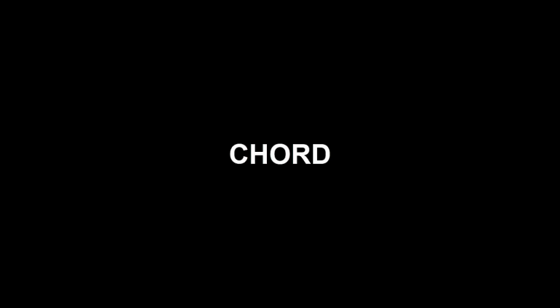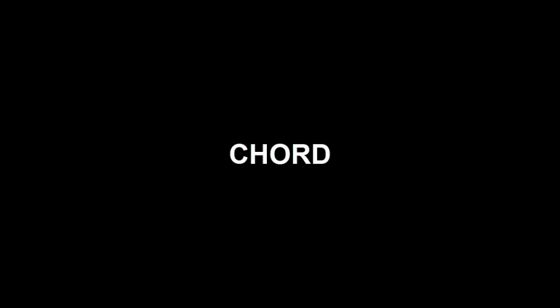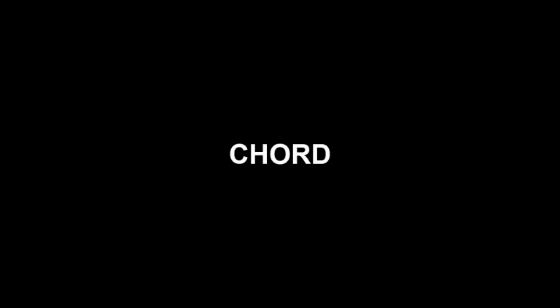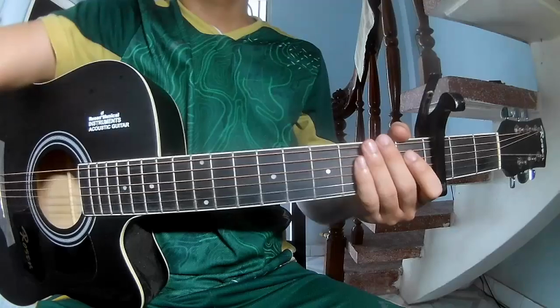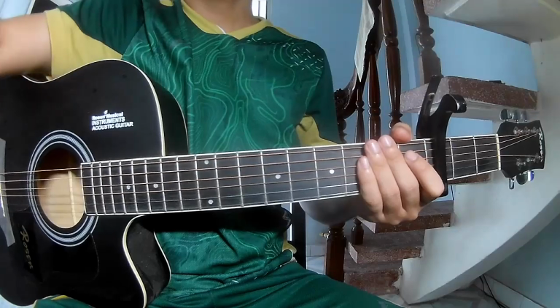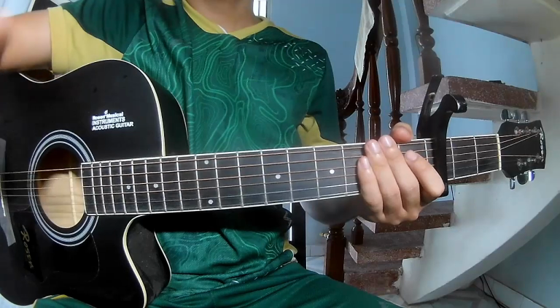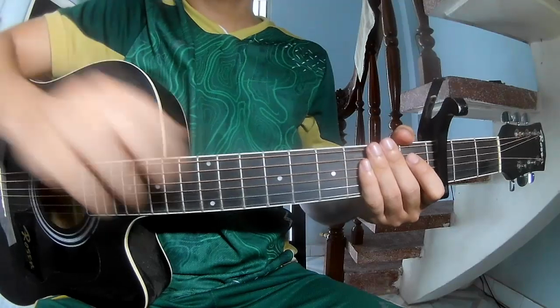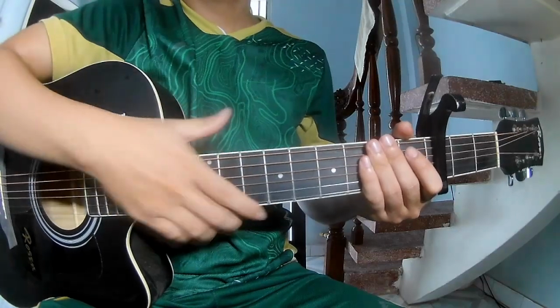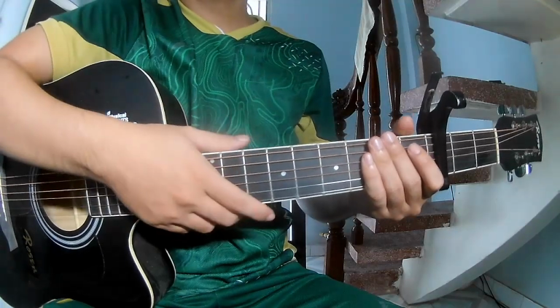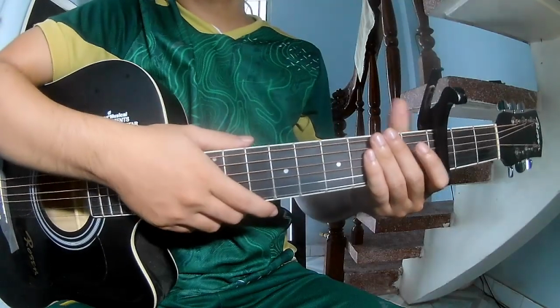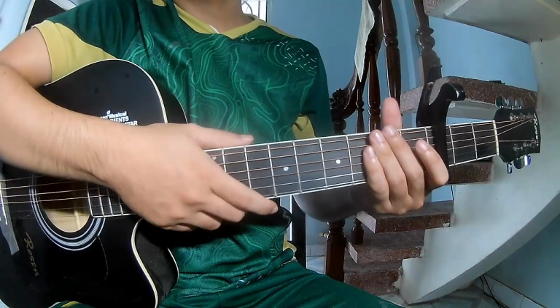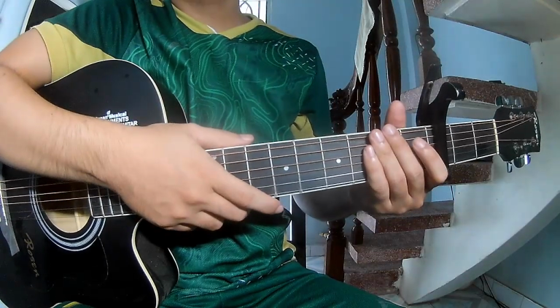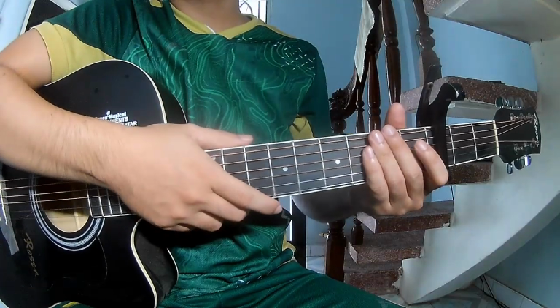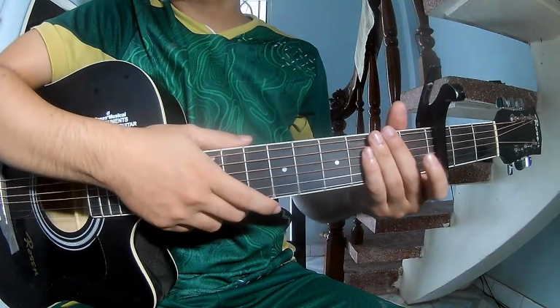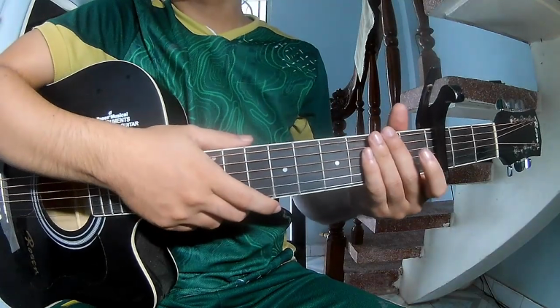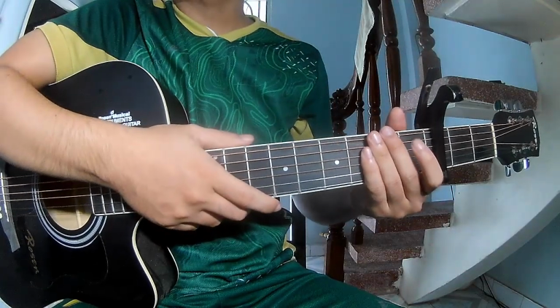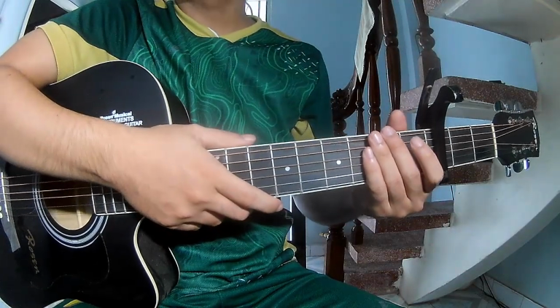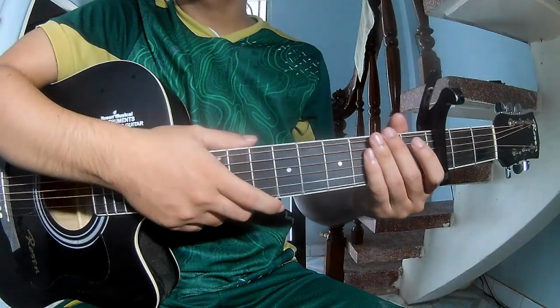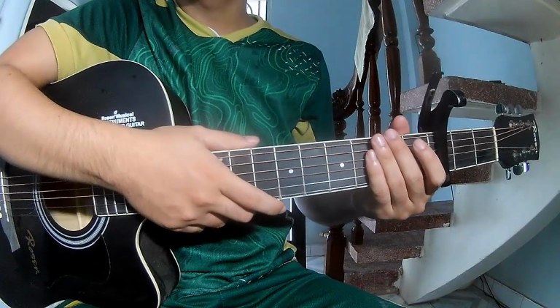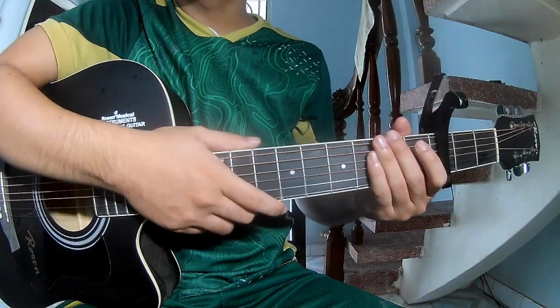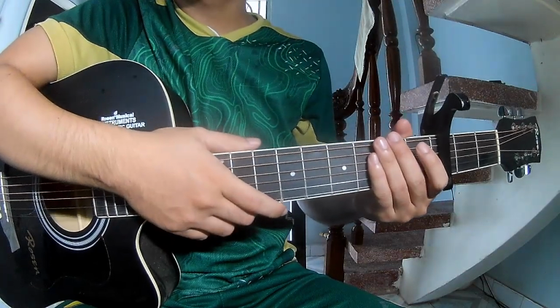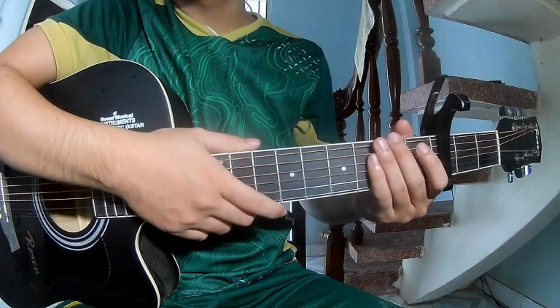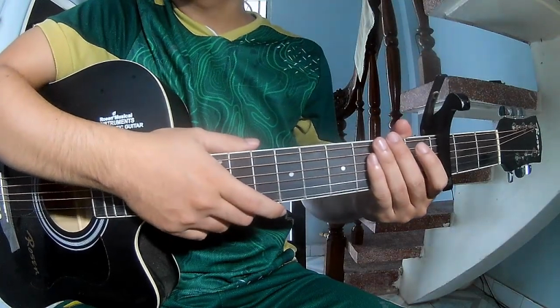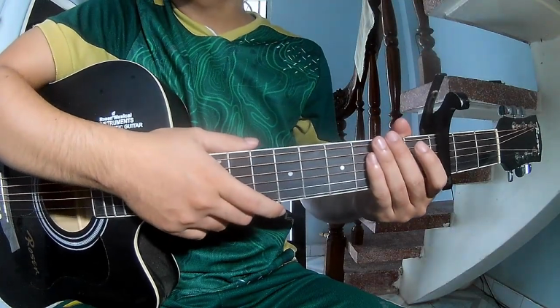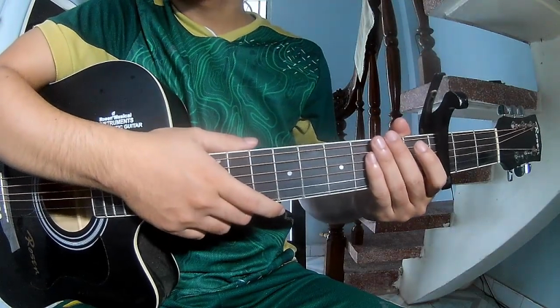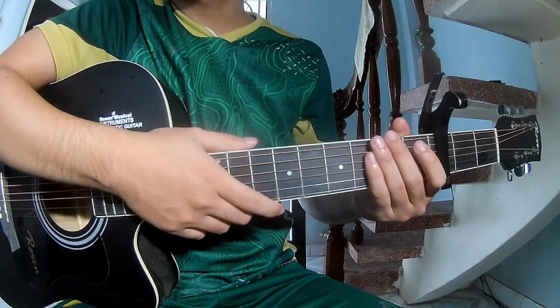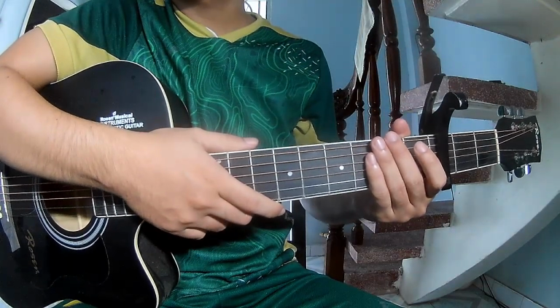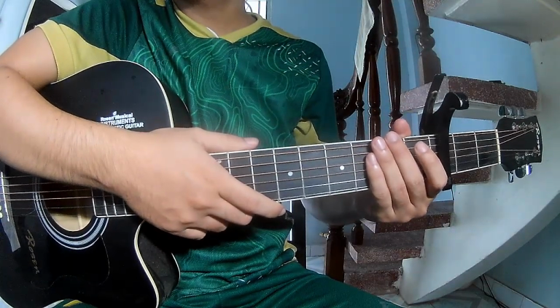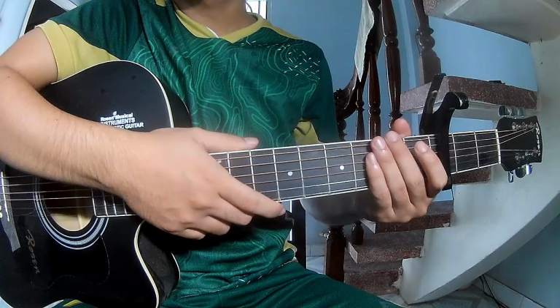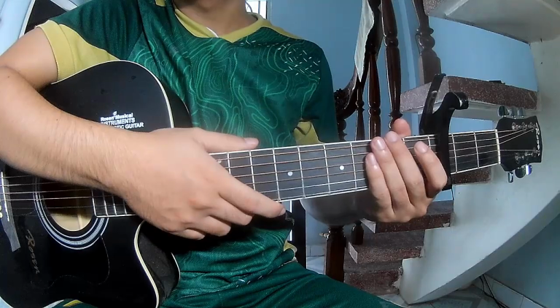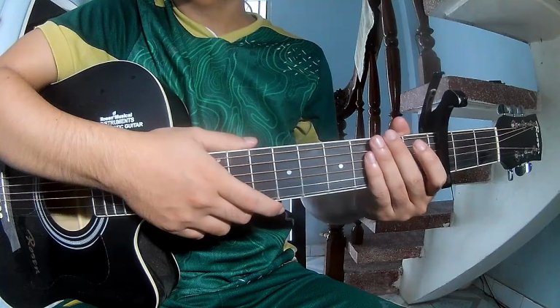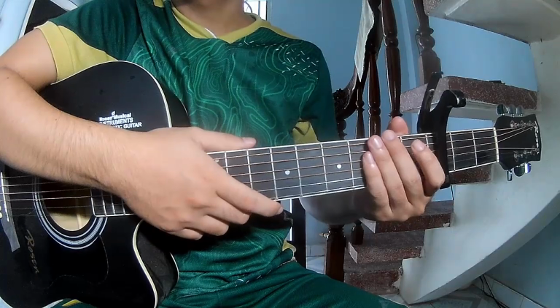Hi everyone! Today we'll see how to play guitar 'Wonderland' by Taylor Swift.